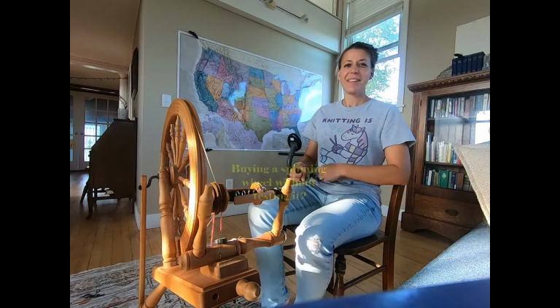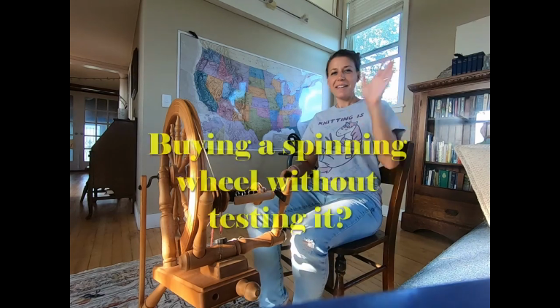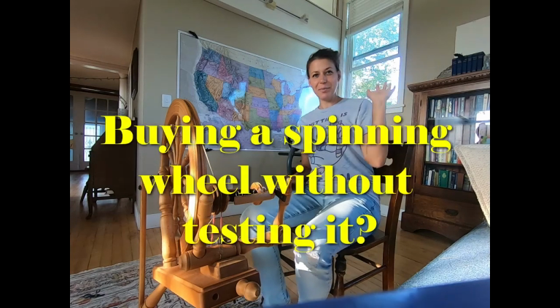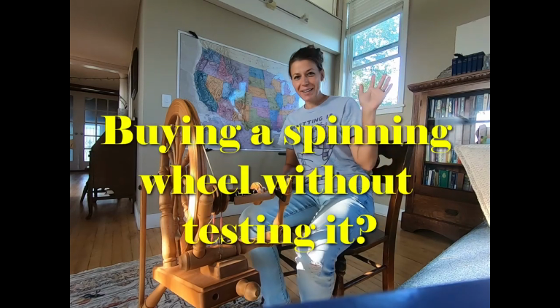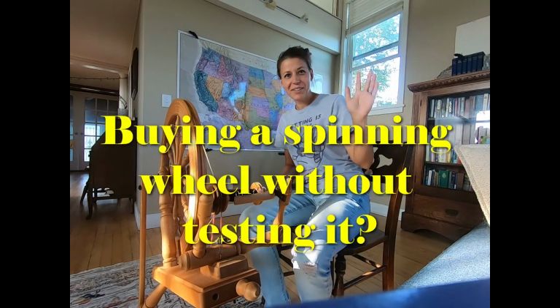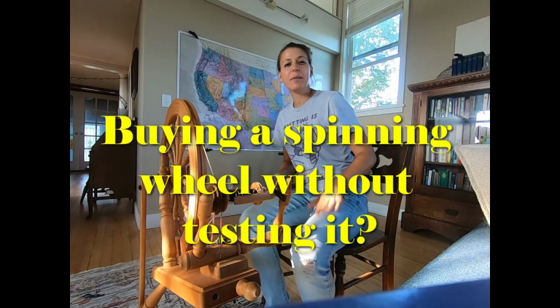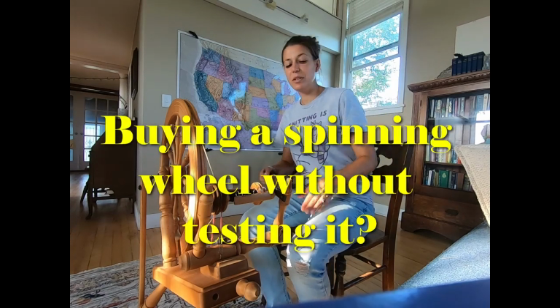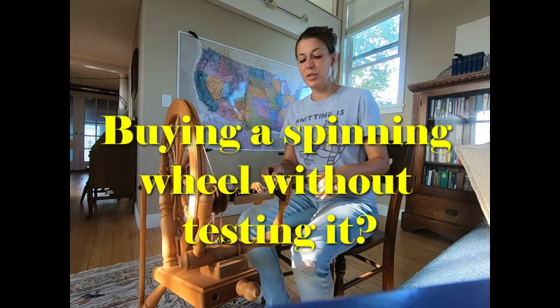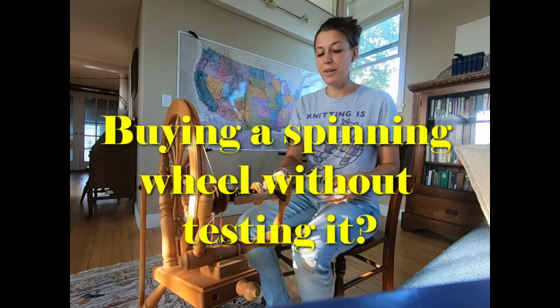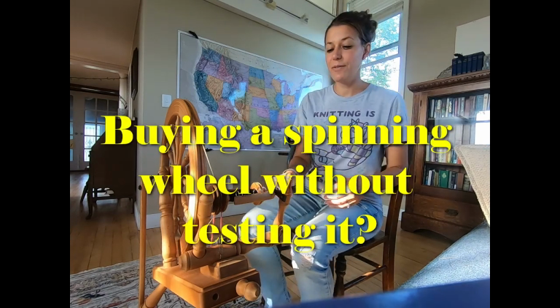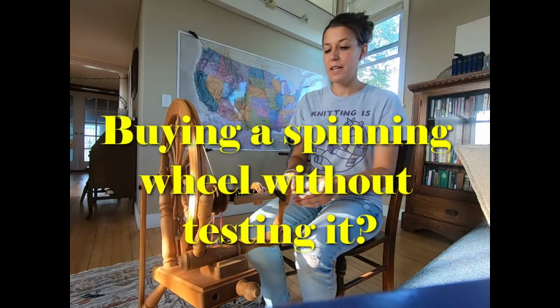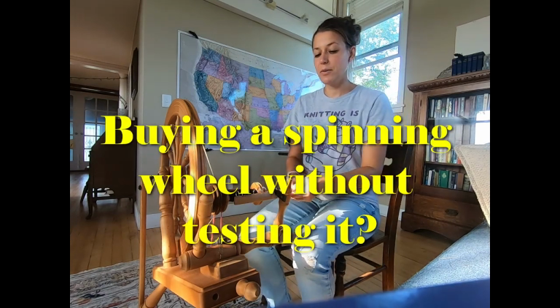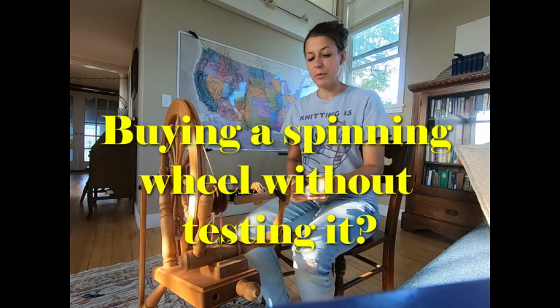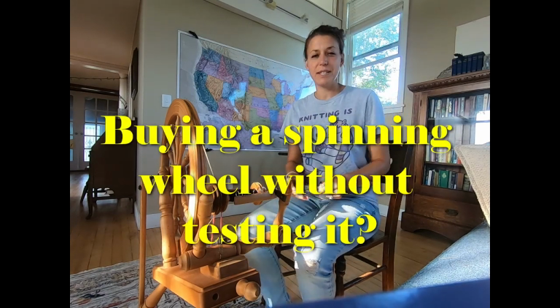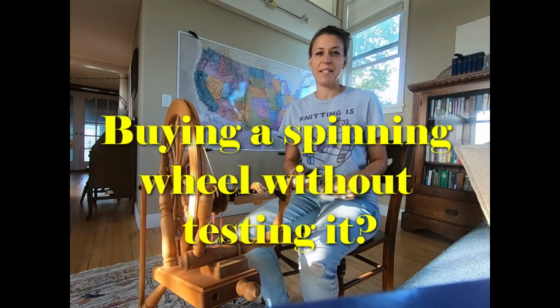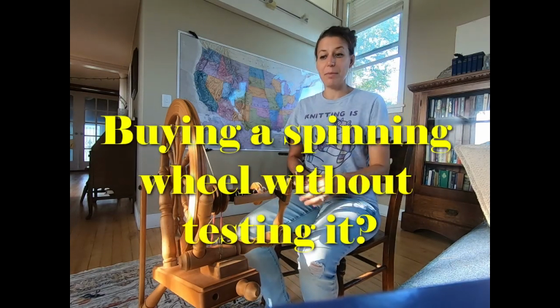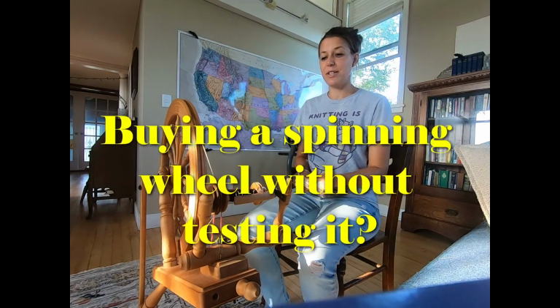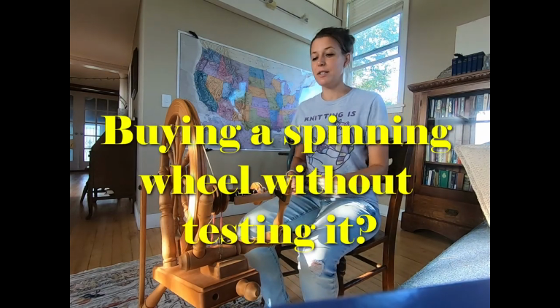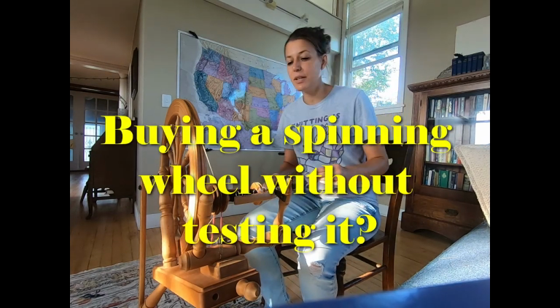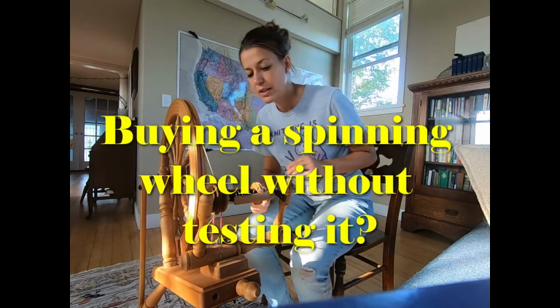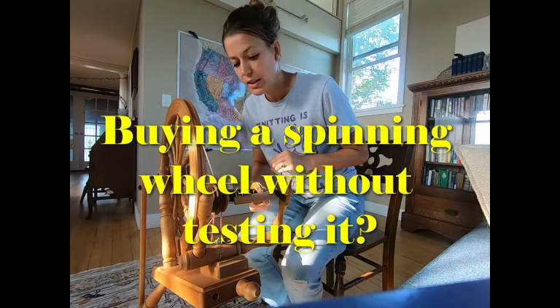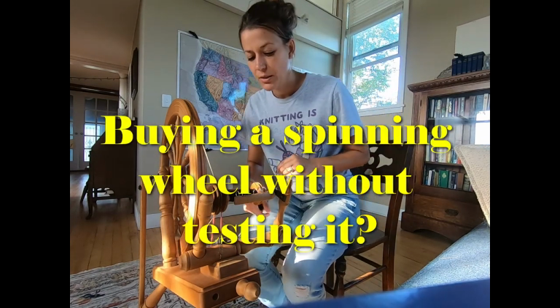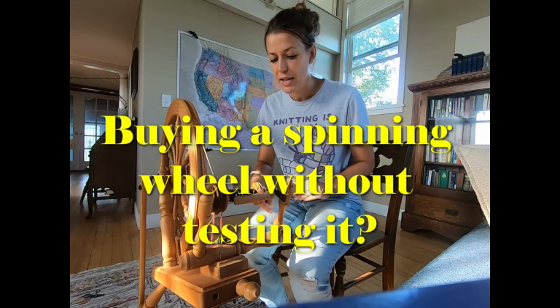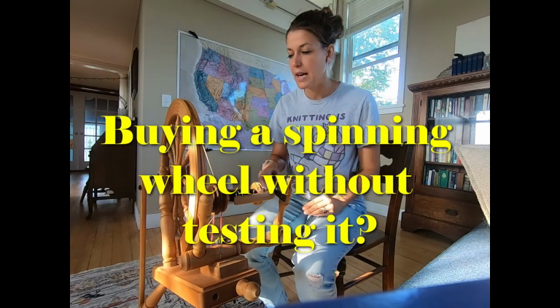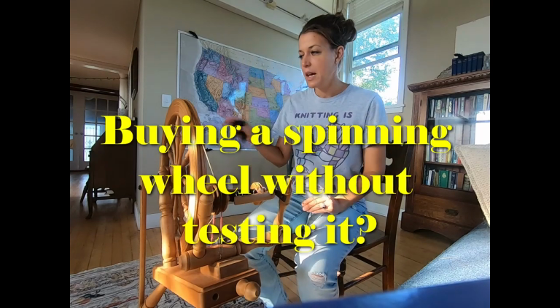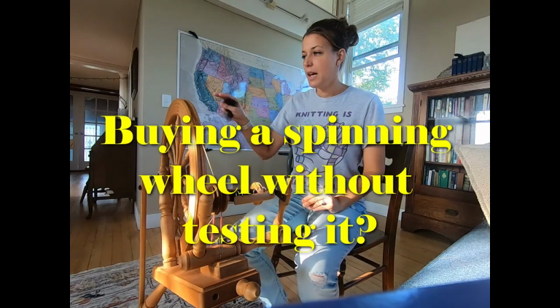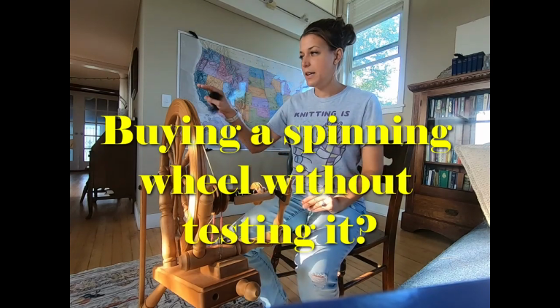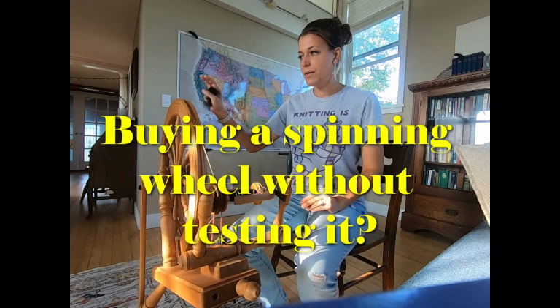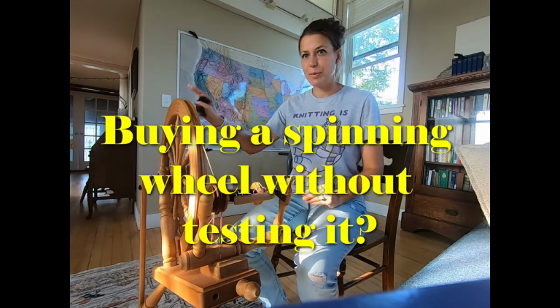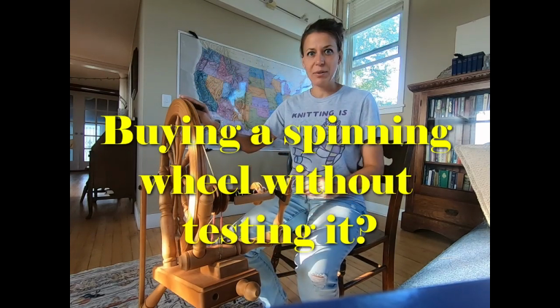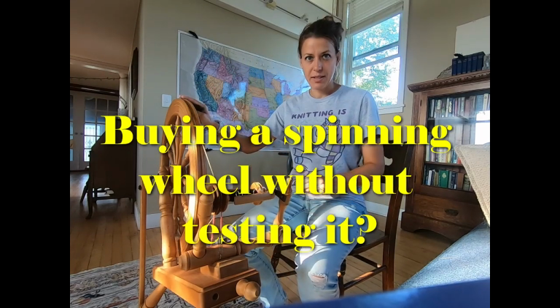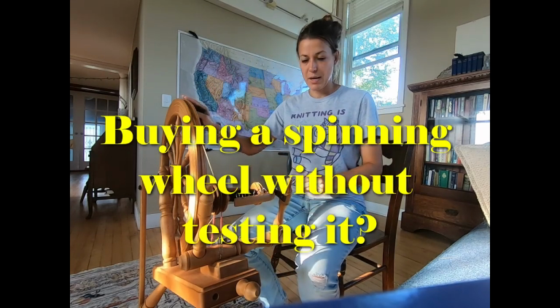Good morning everyone! Welcome to a video from Razzle Dazzle Reperture and Yarns. We are going to talk to you today and give you a spinning wheel update.